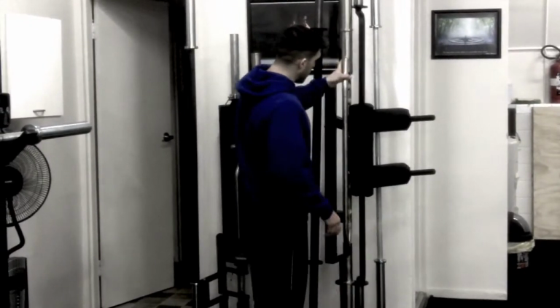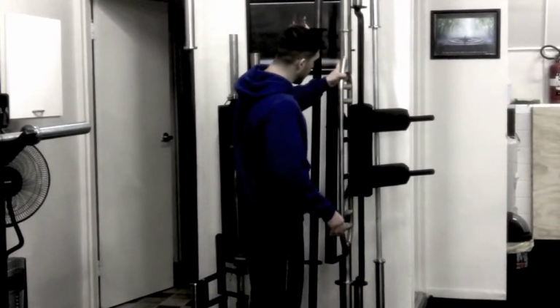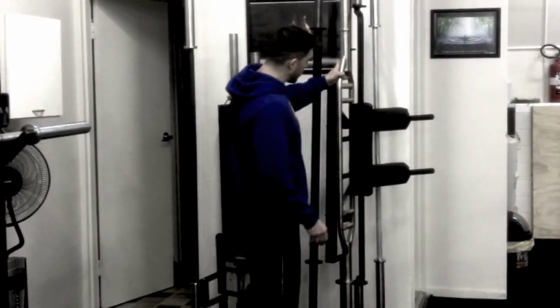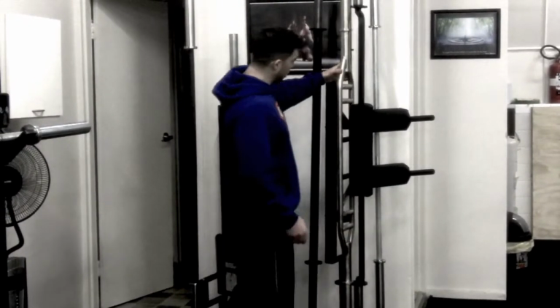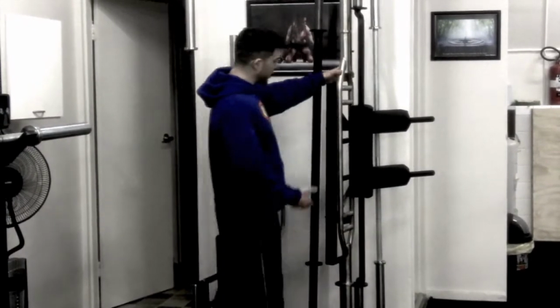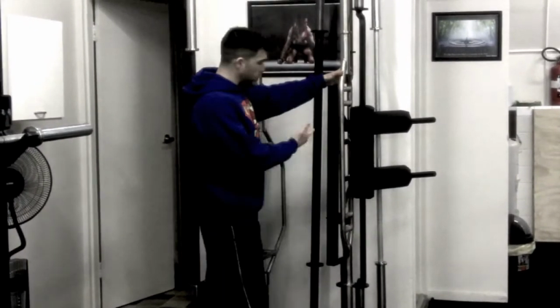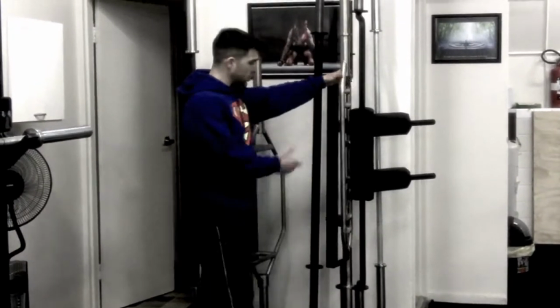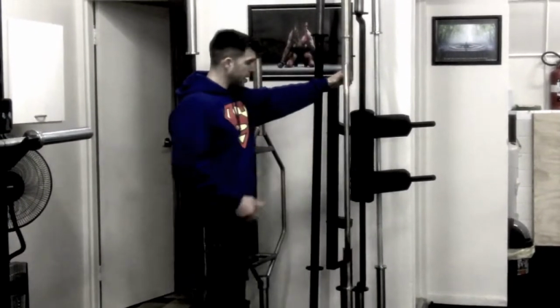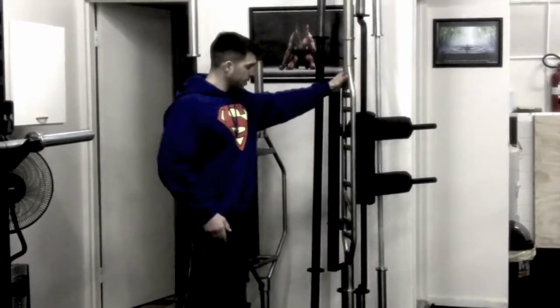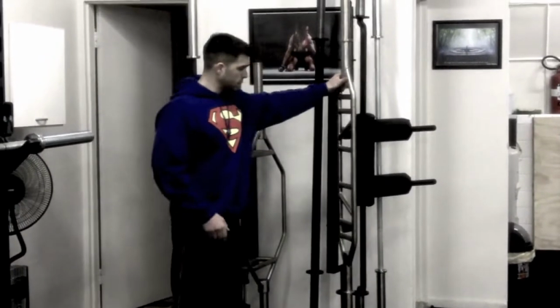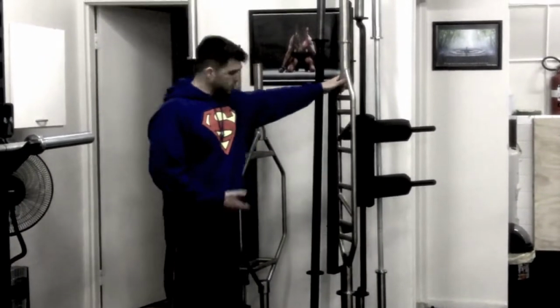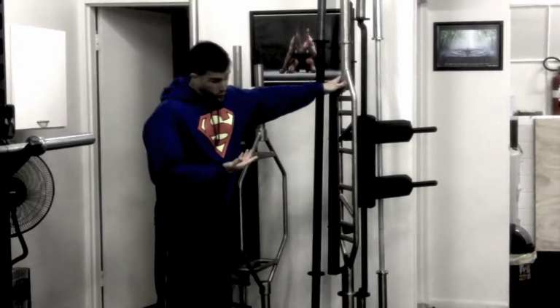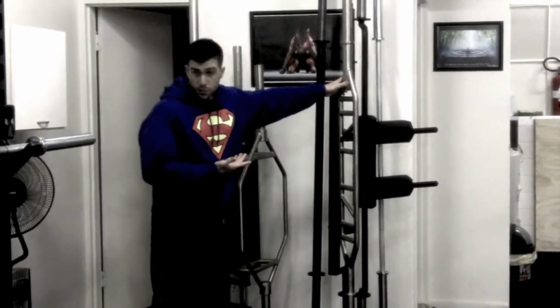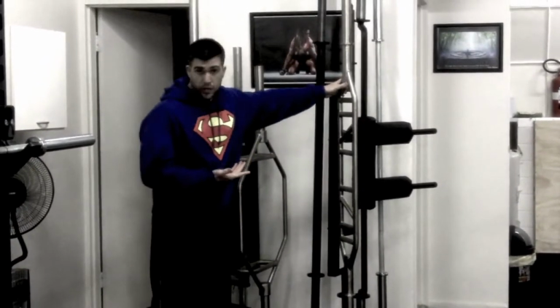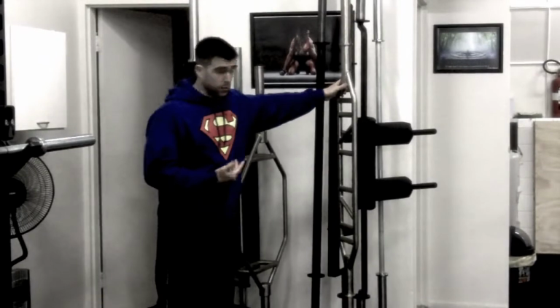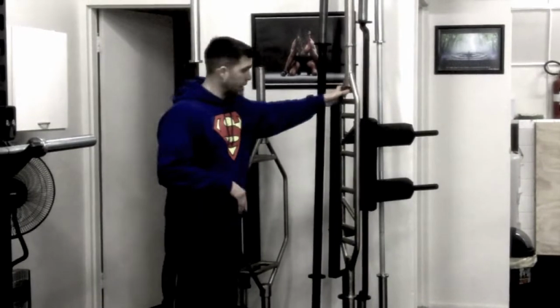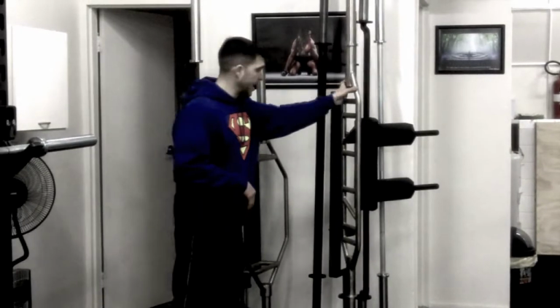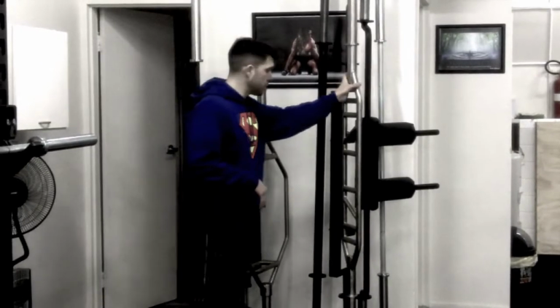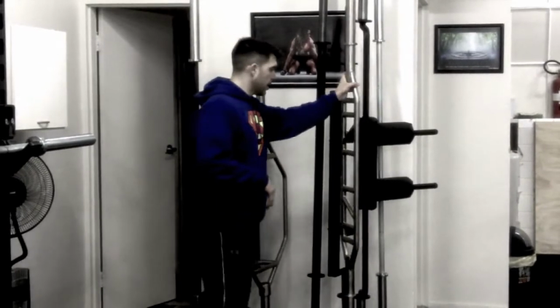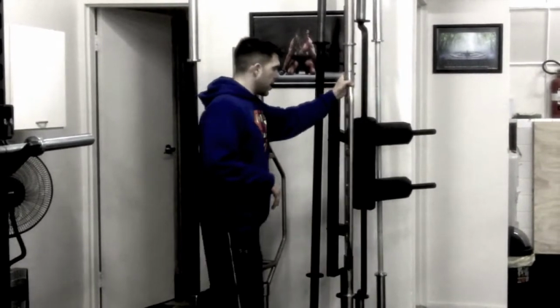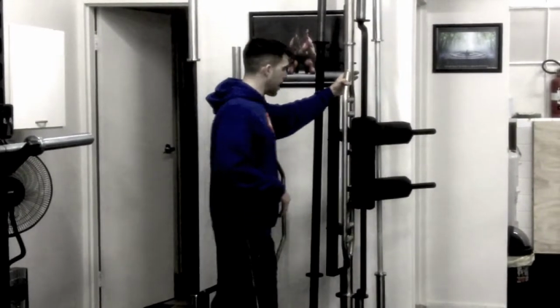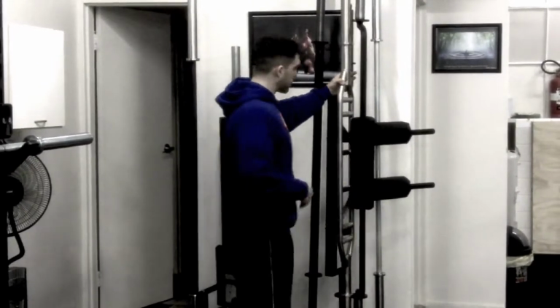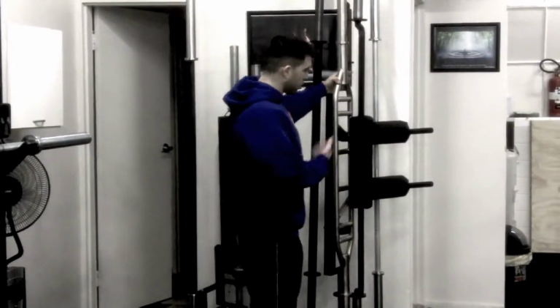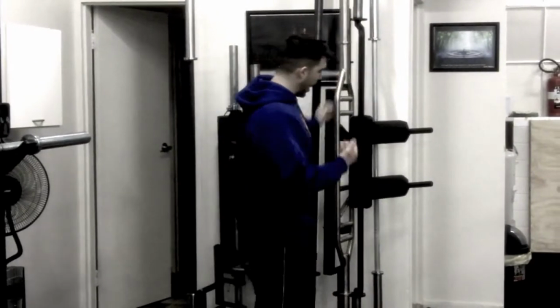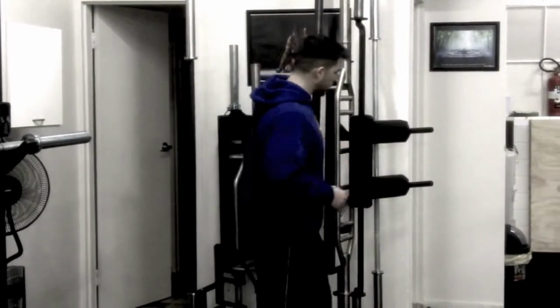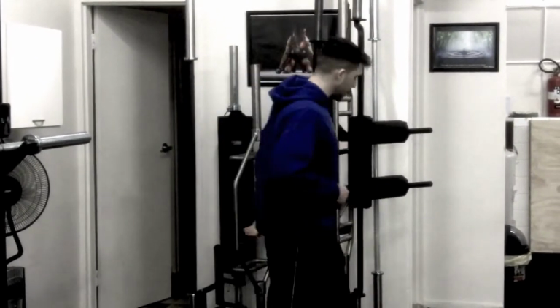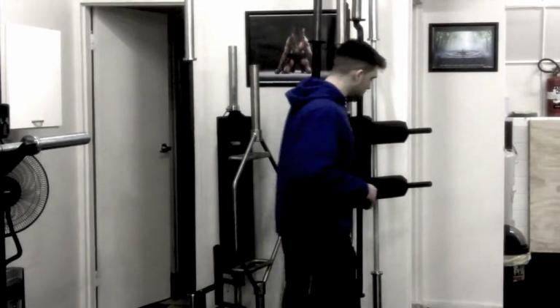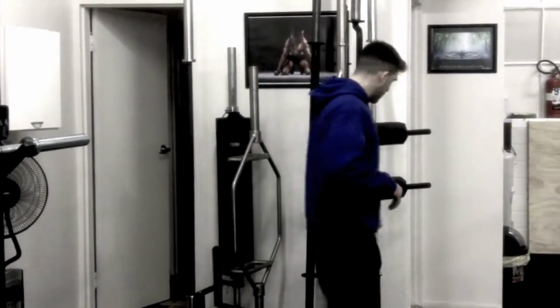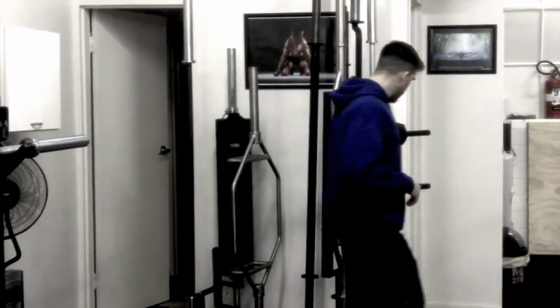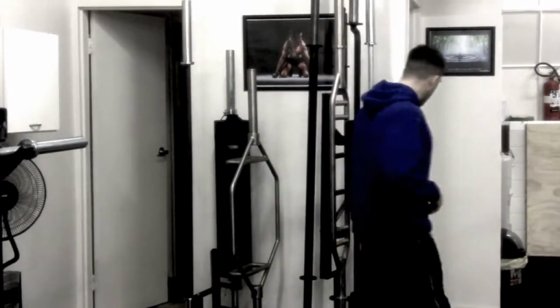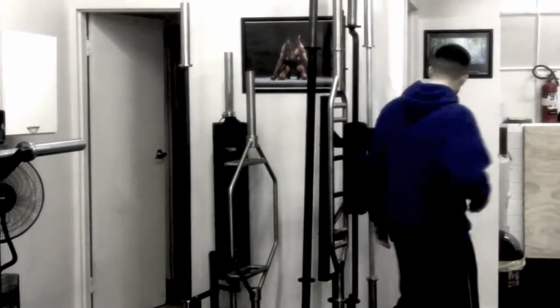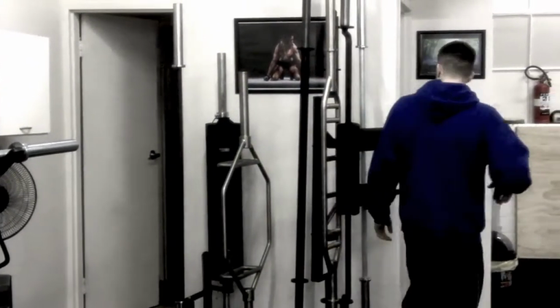Then we've got a Swiss bar, and this Swiss bar is from Iron Edge. It's got all the handles that a Swiss bar needs.